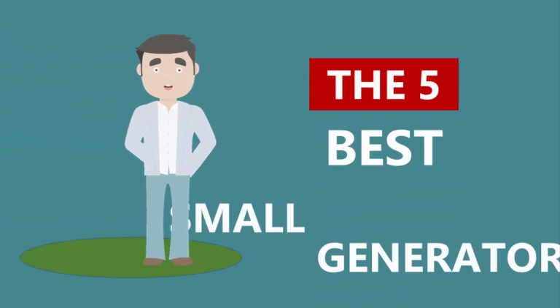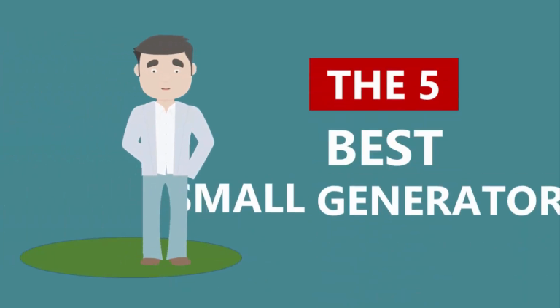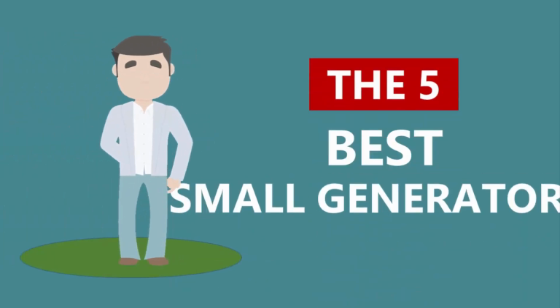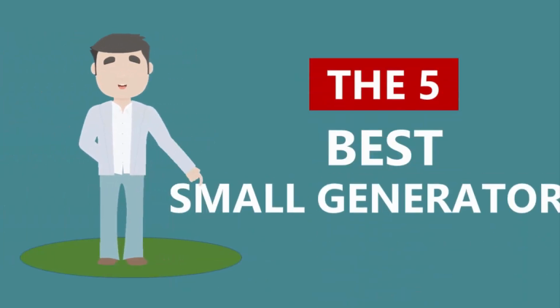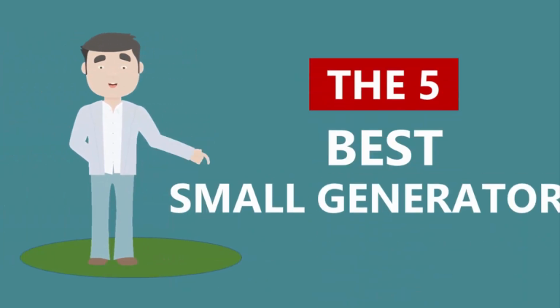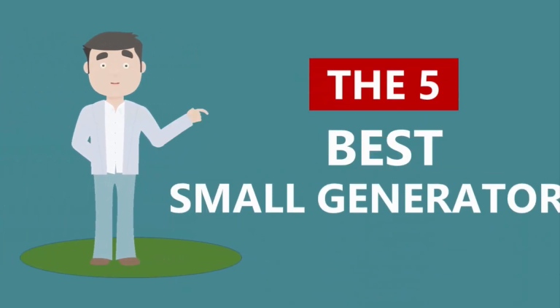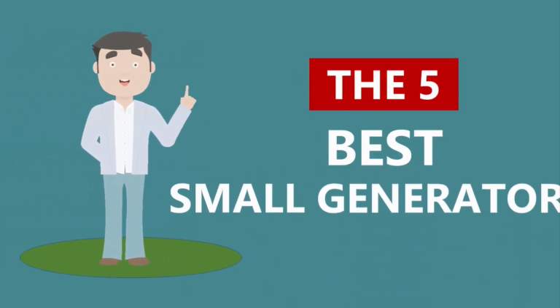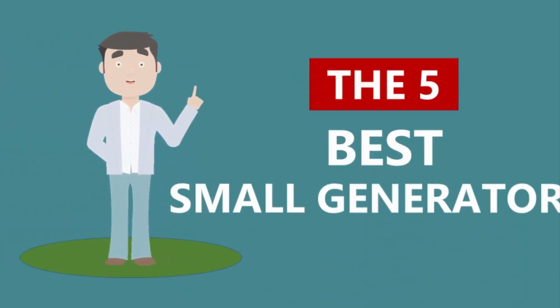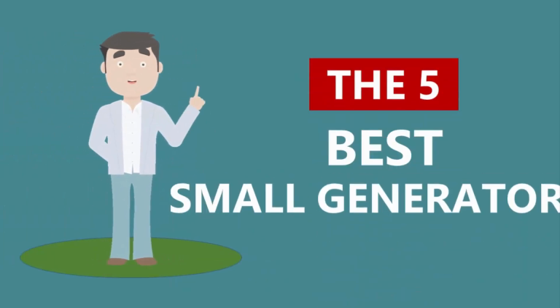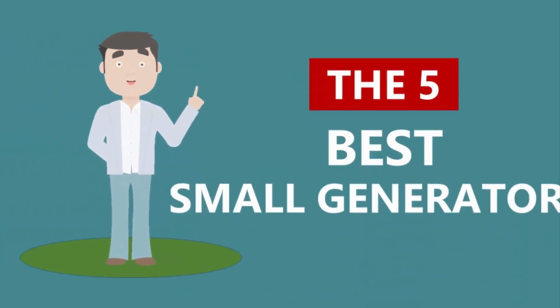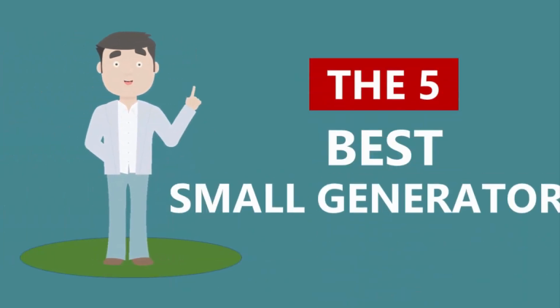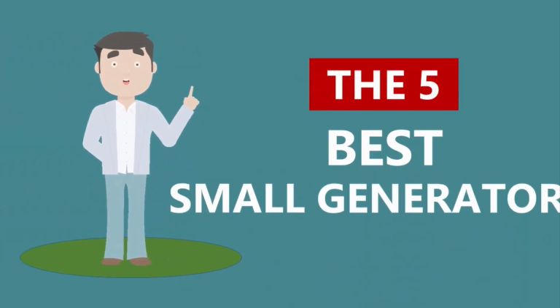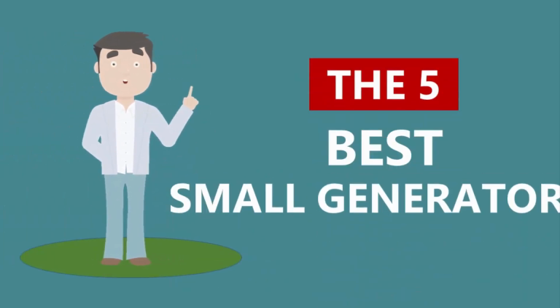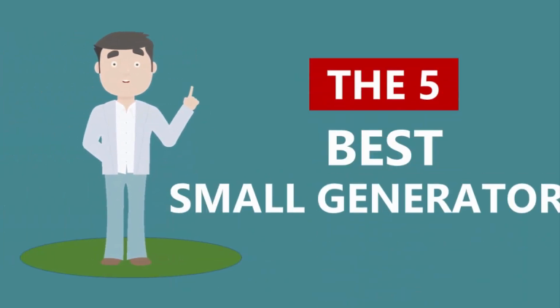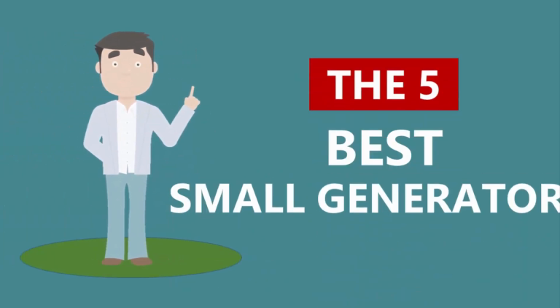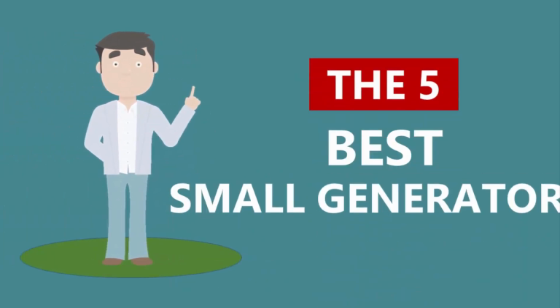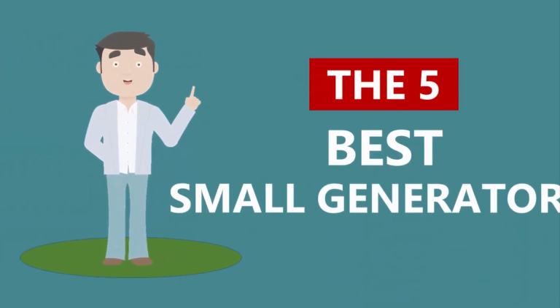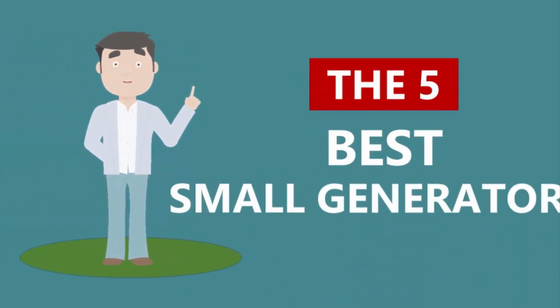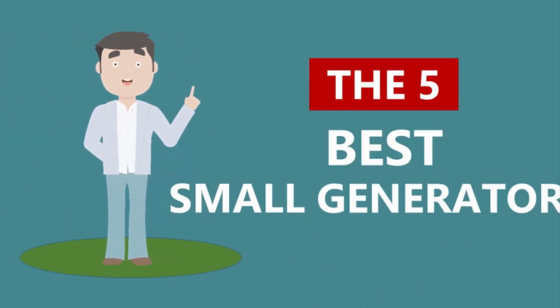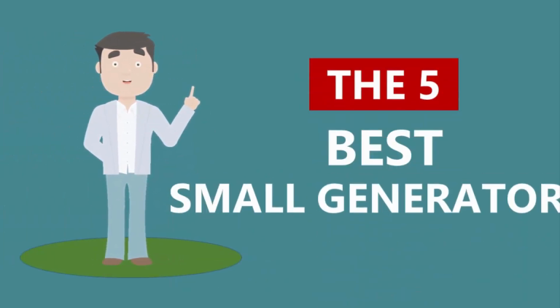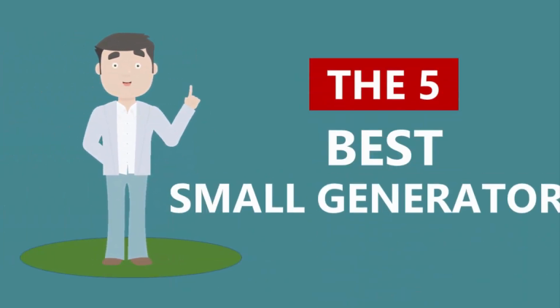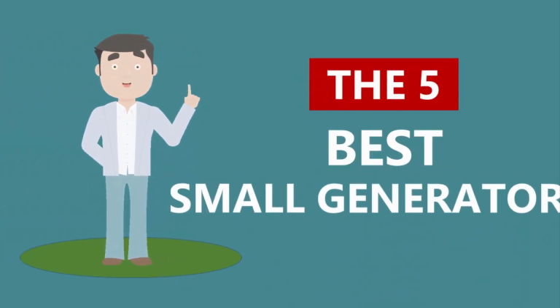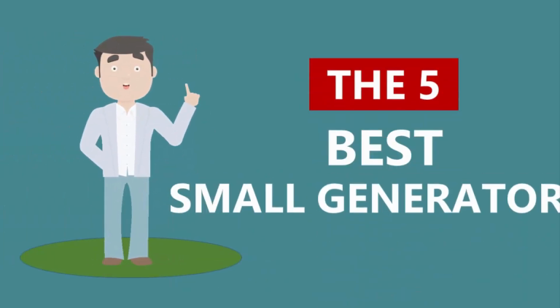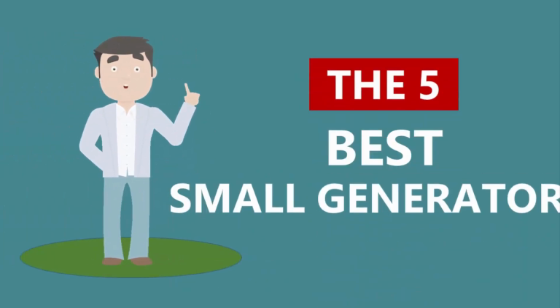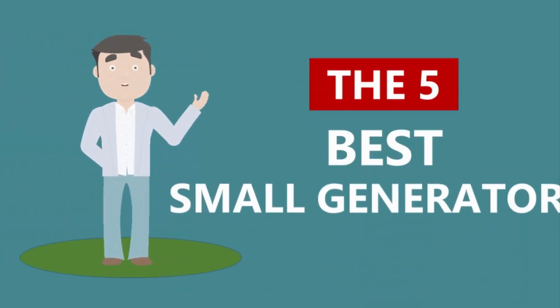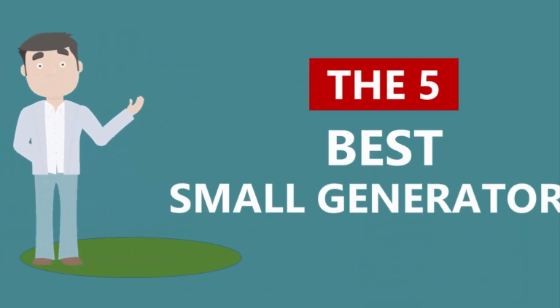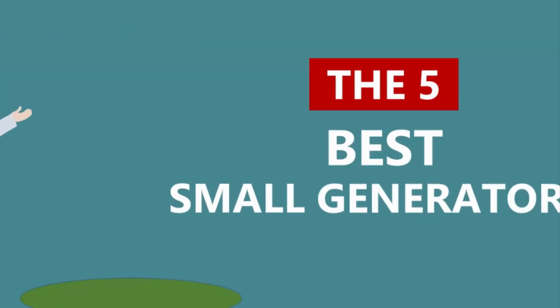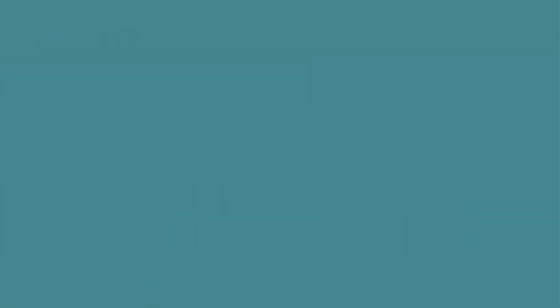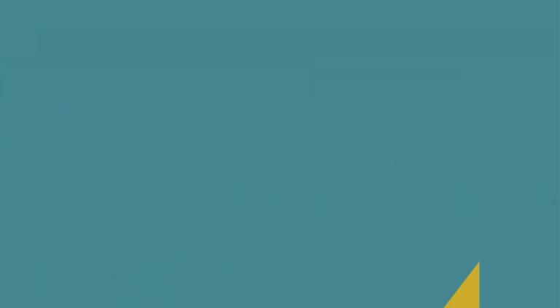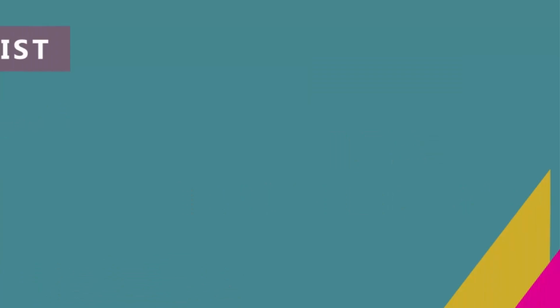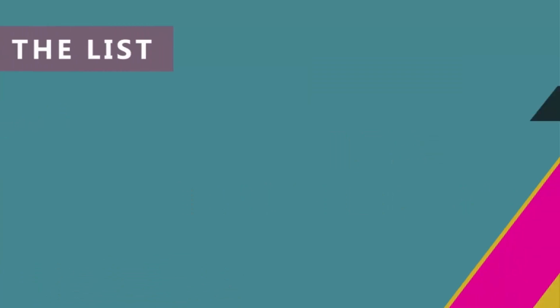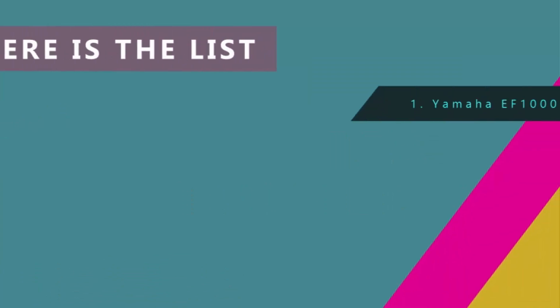Here we present the 5 best small generators. Let's get started with the list.